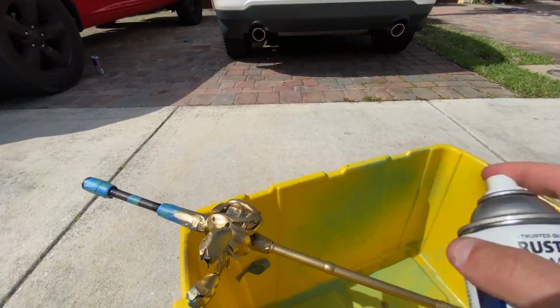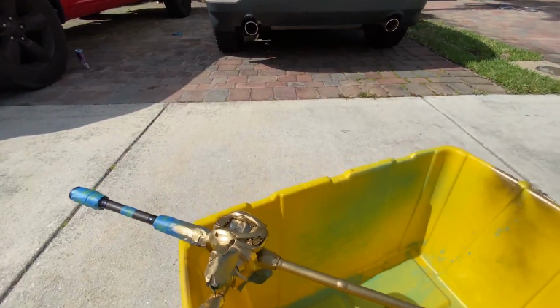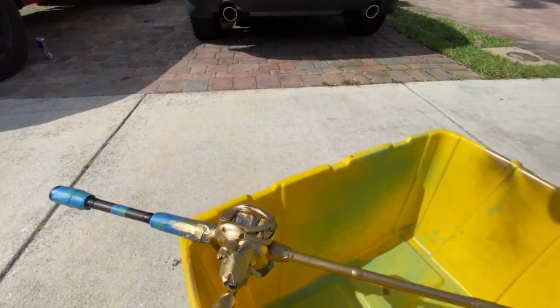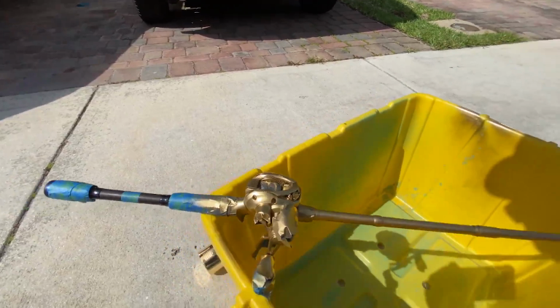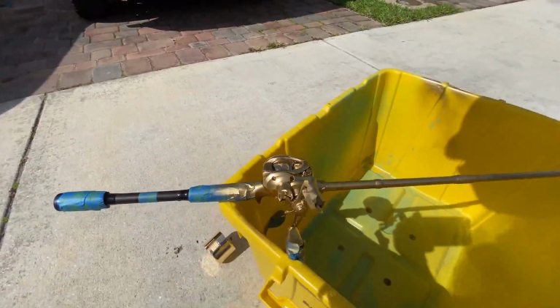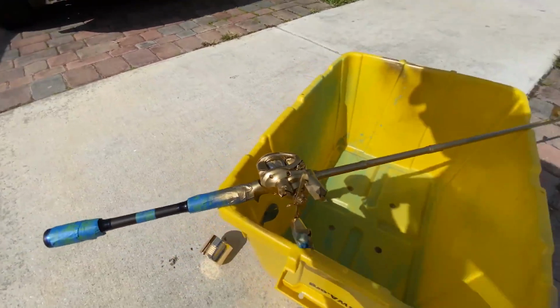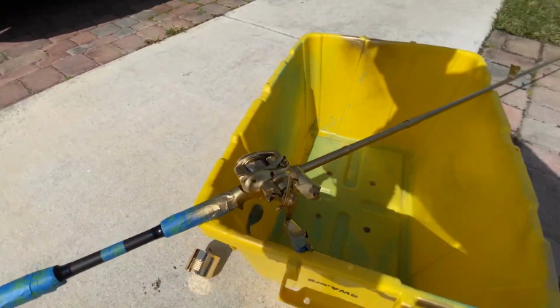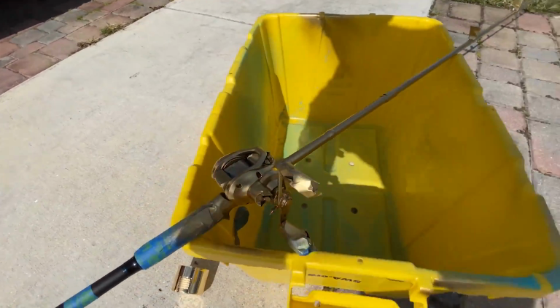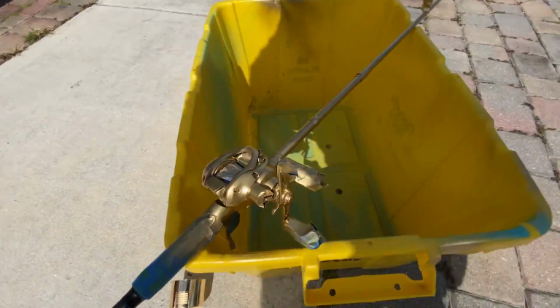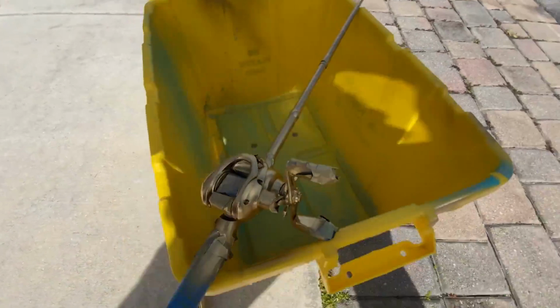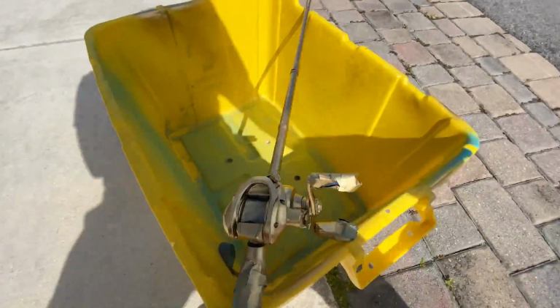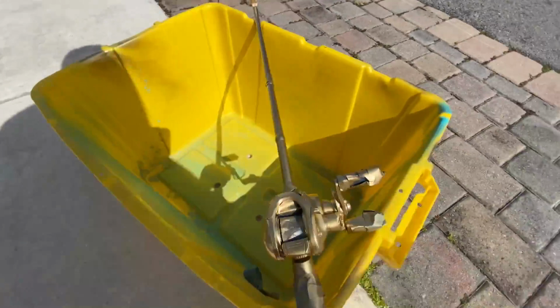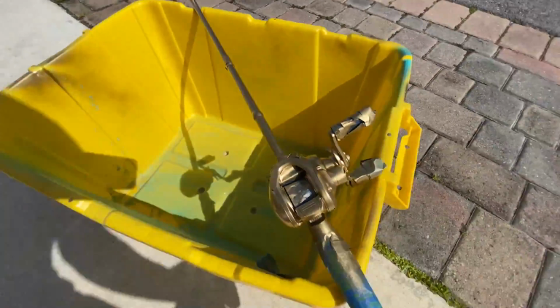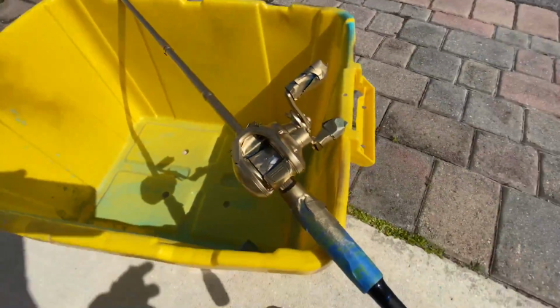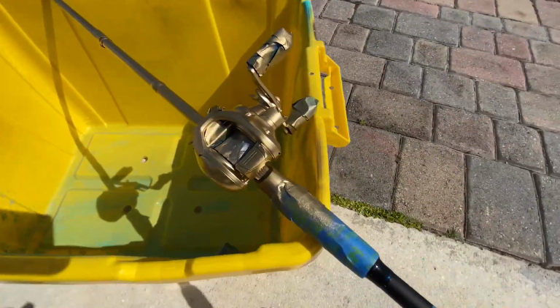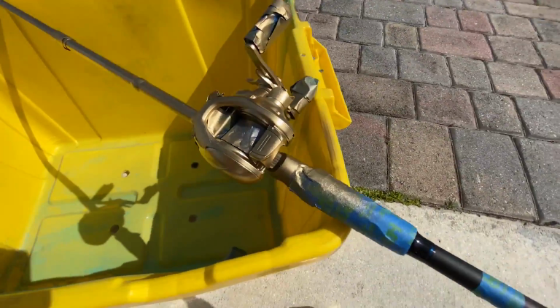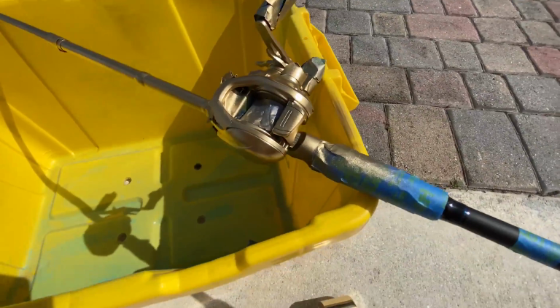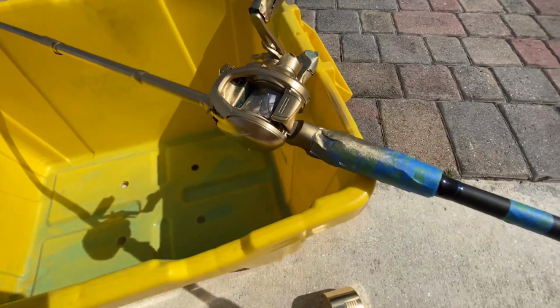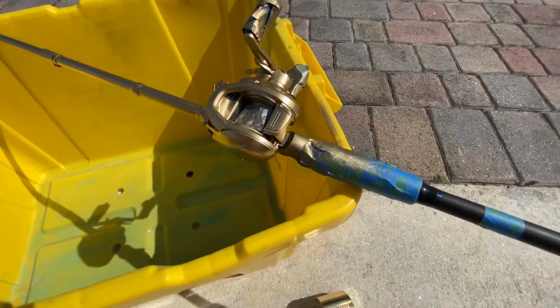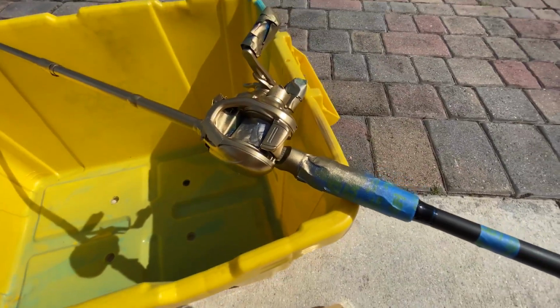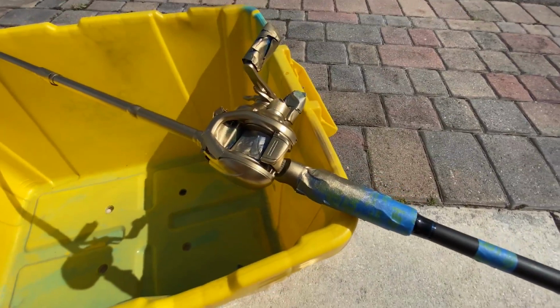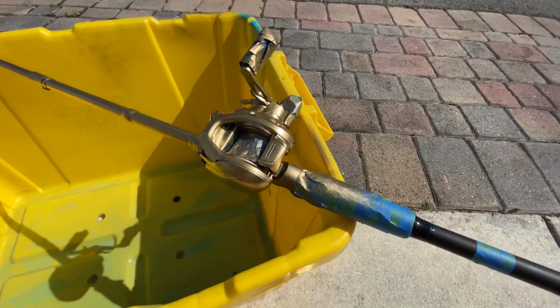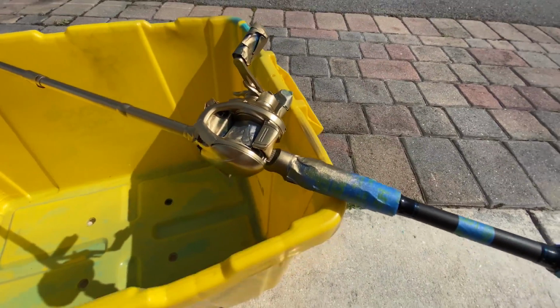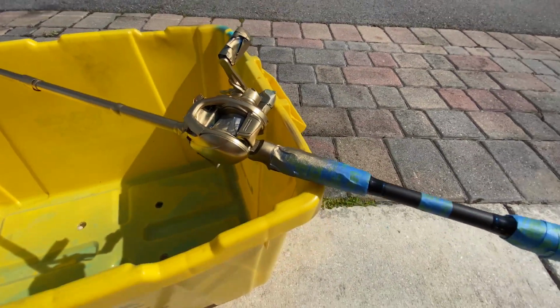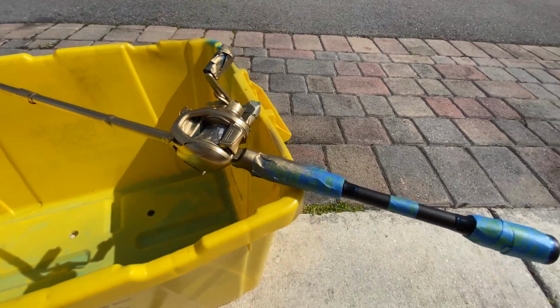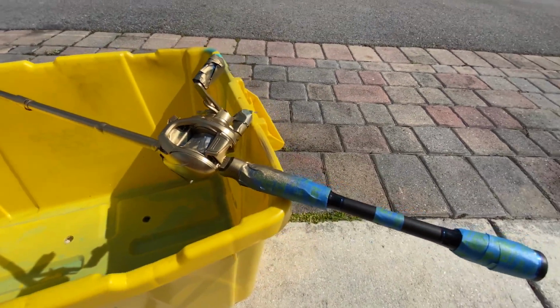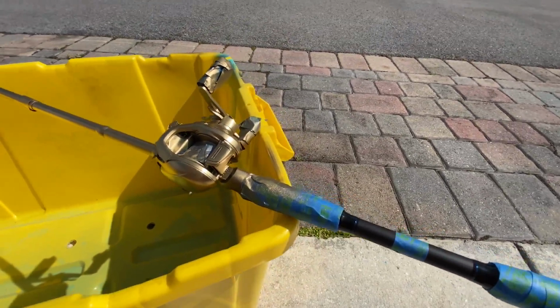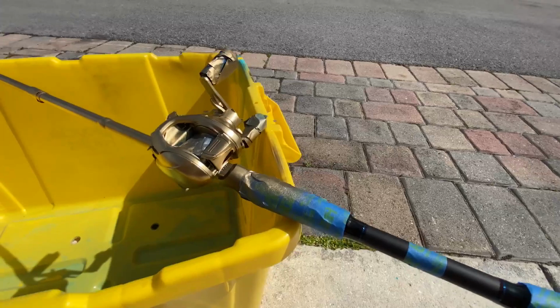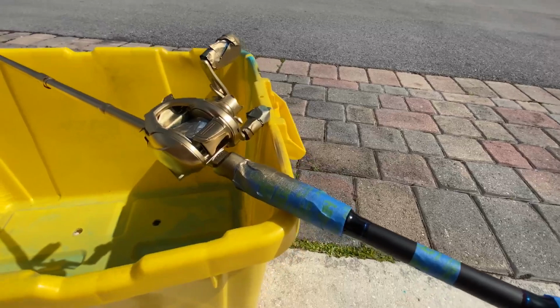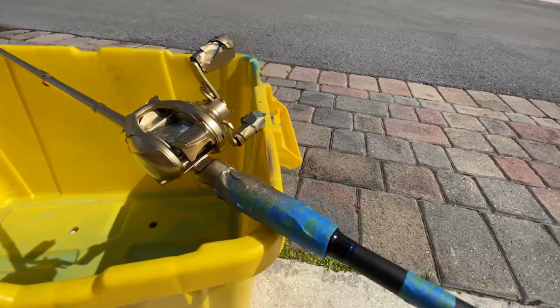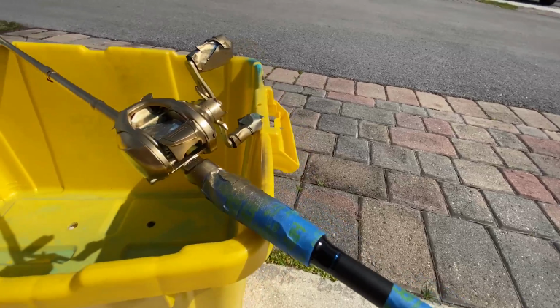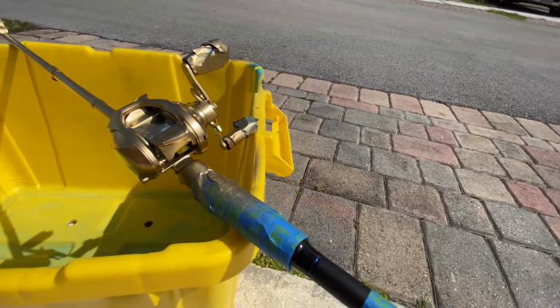Here we go. Oh my God, look at this reel. What did I just do?